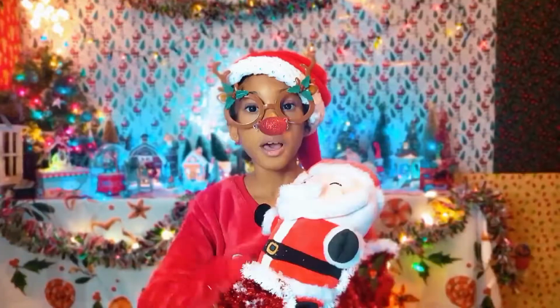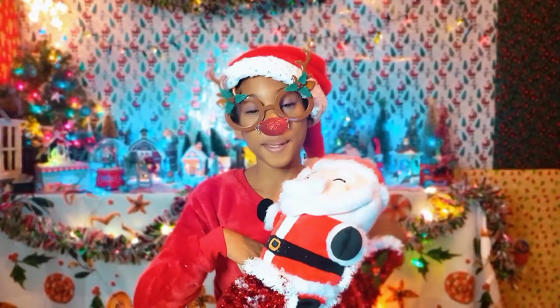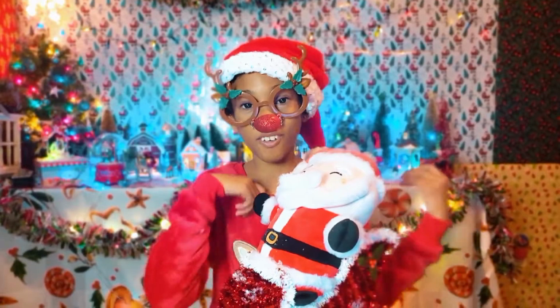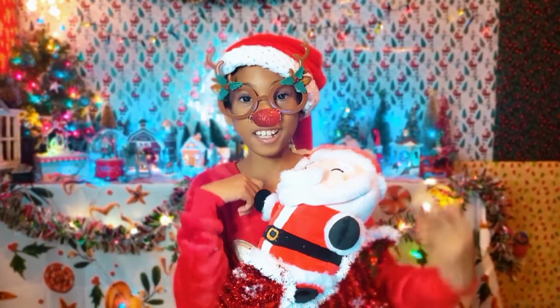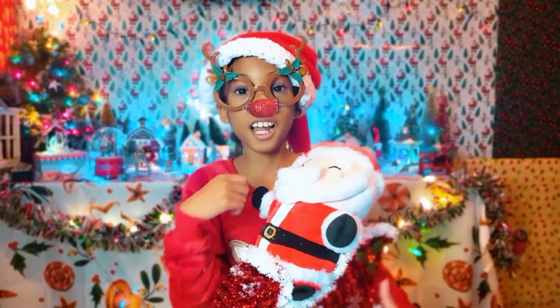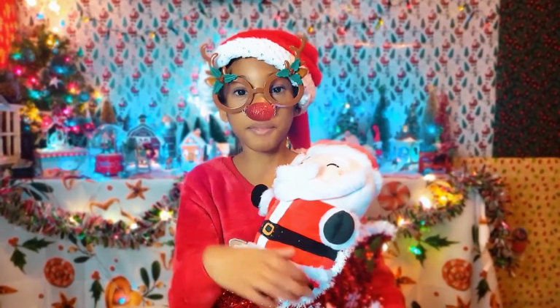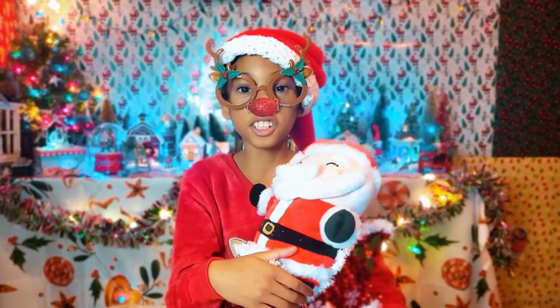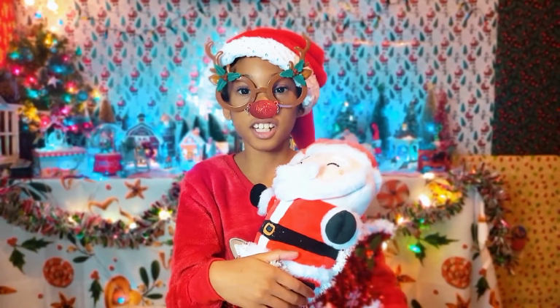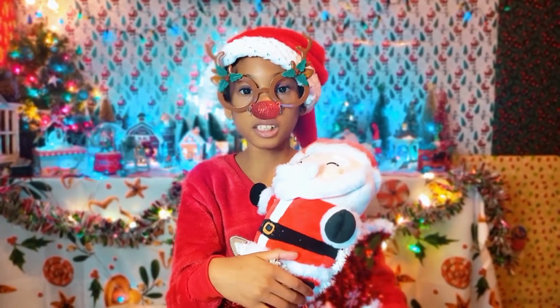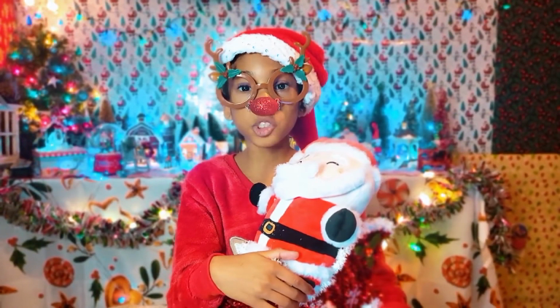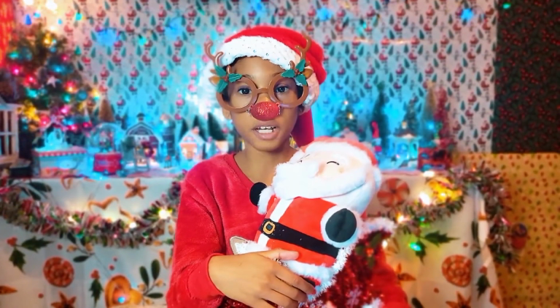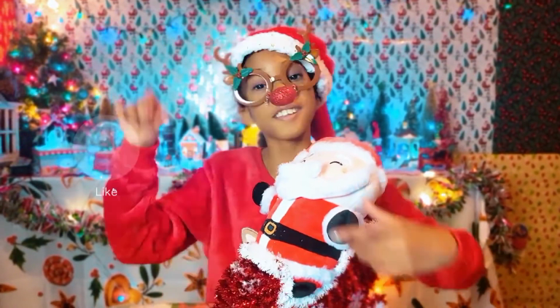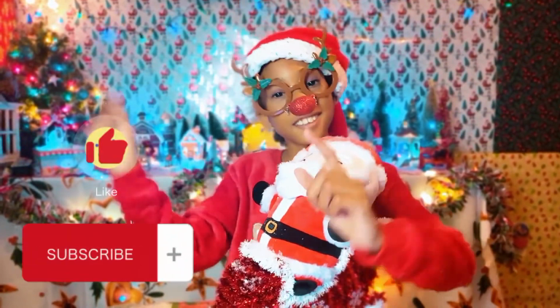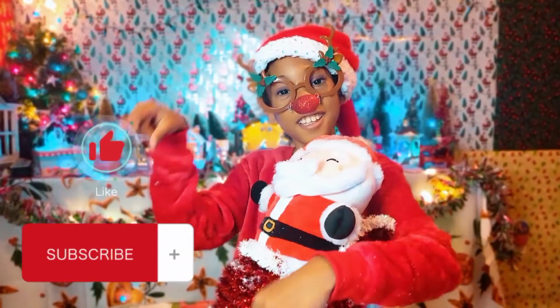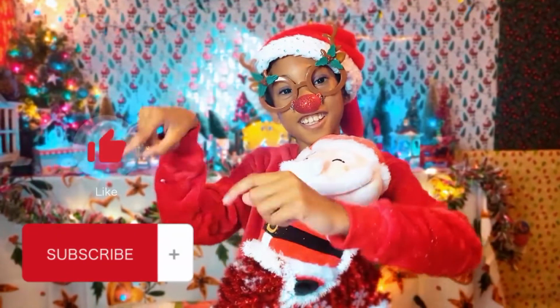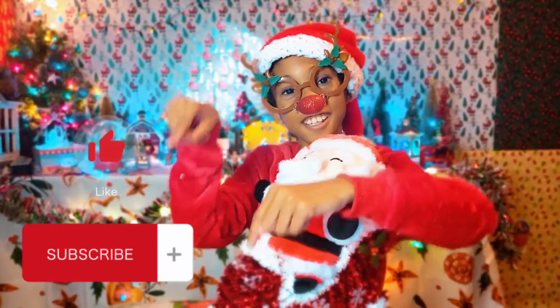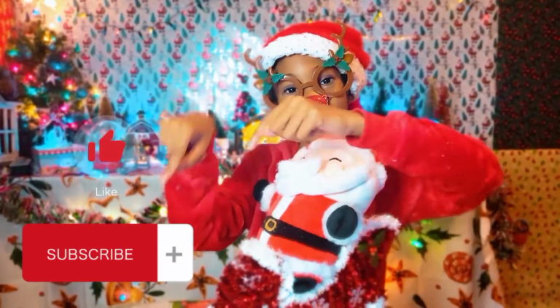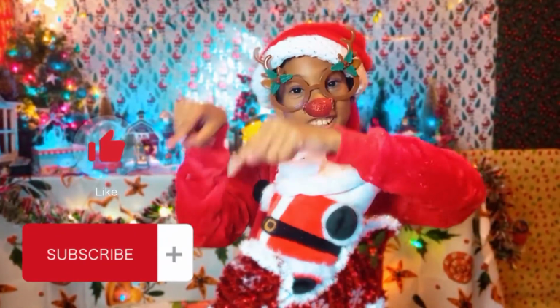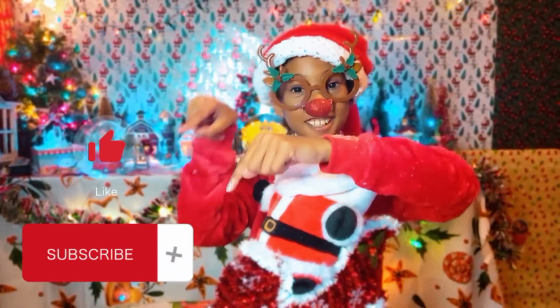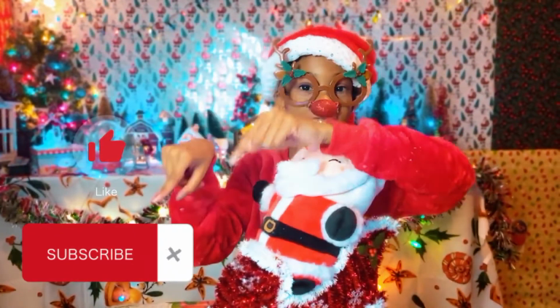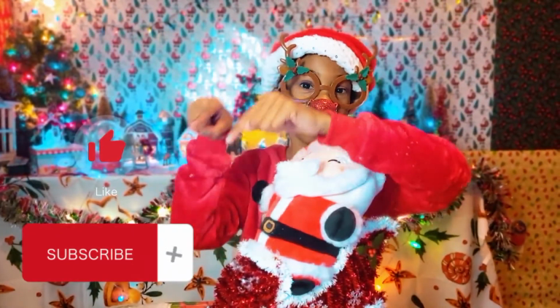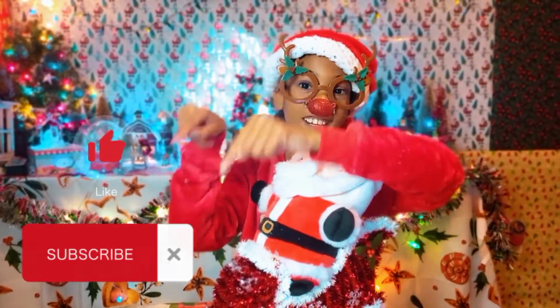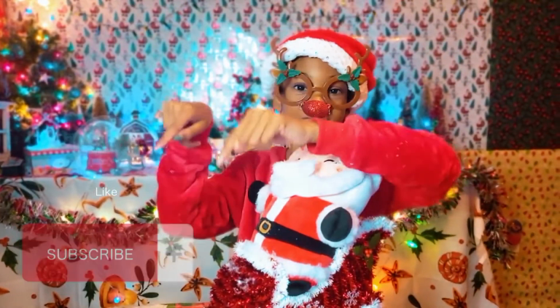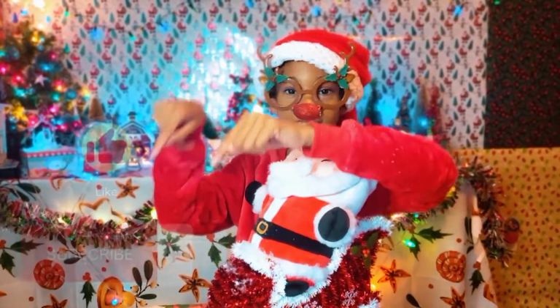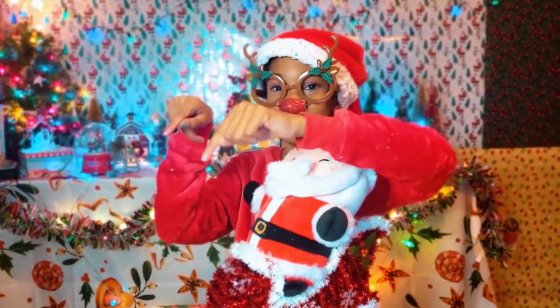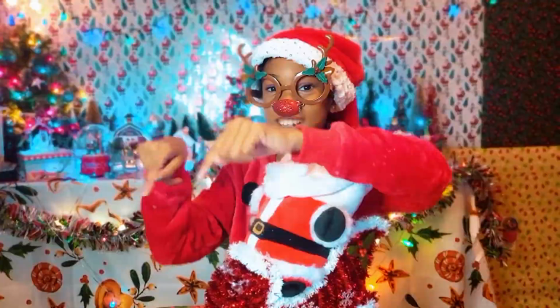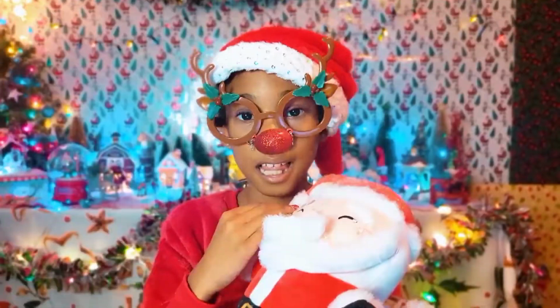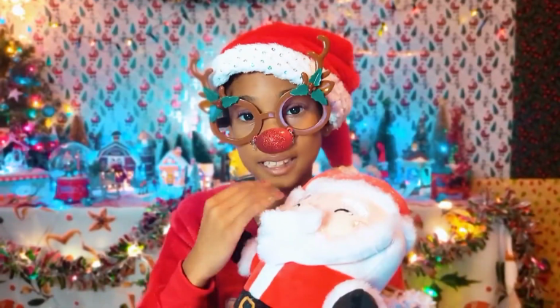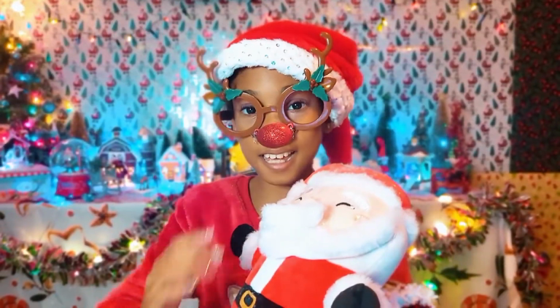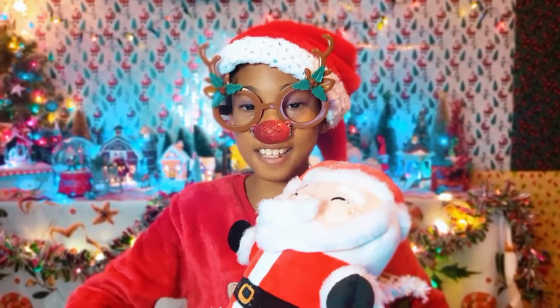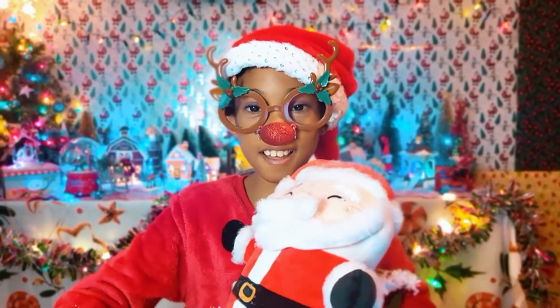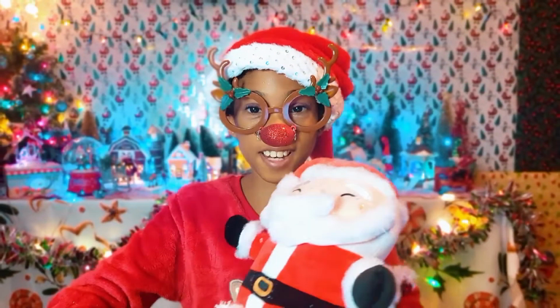Before I start, make sure to like and subscribe. Let's get into the video.